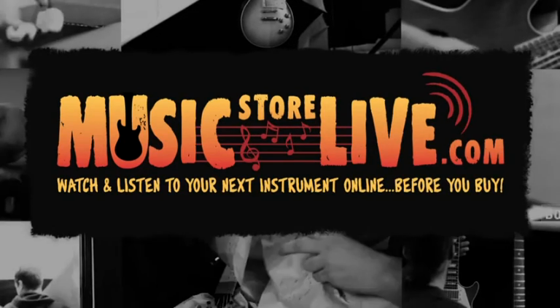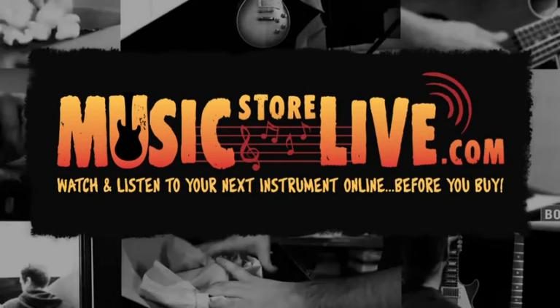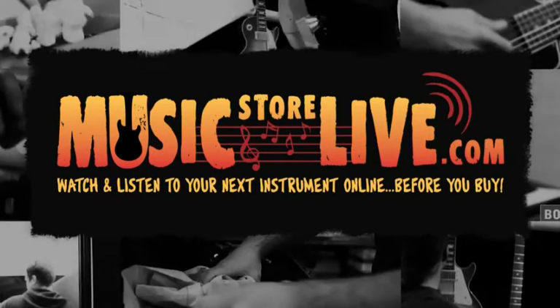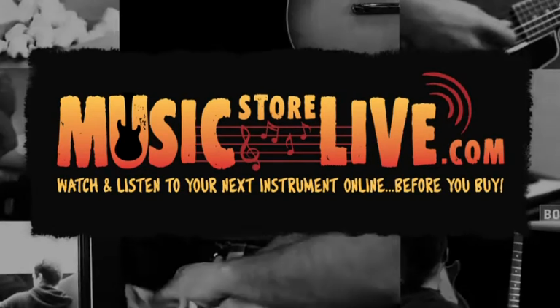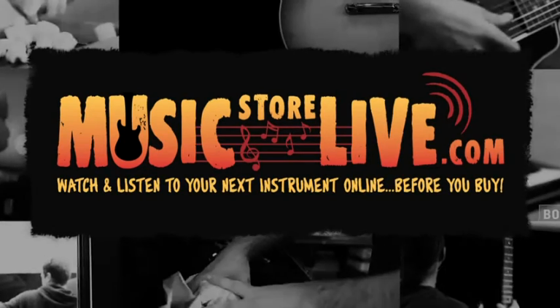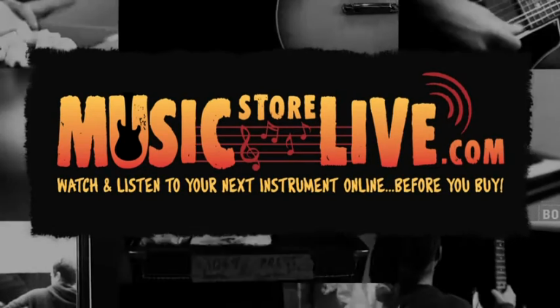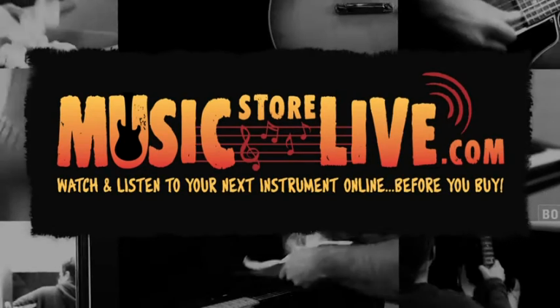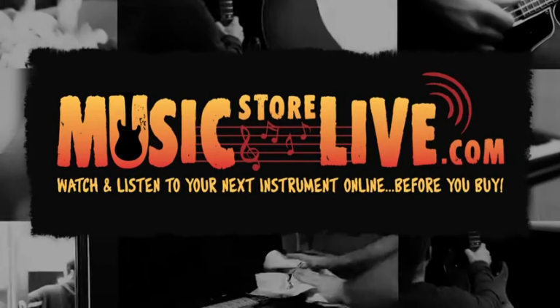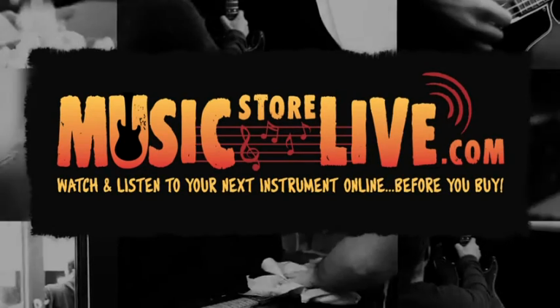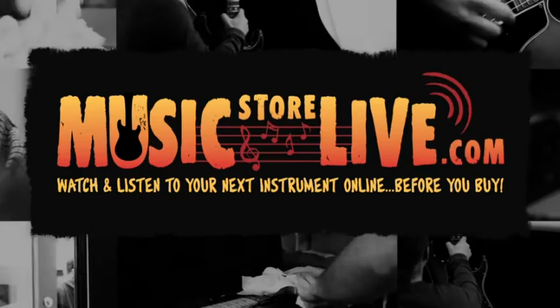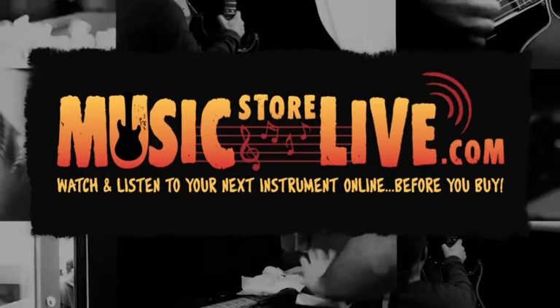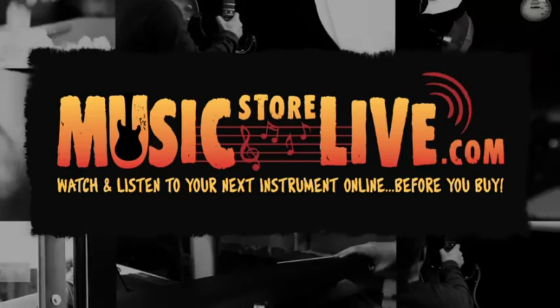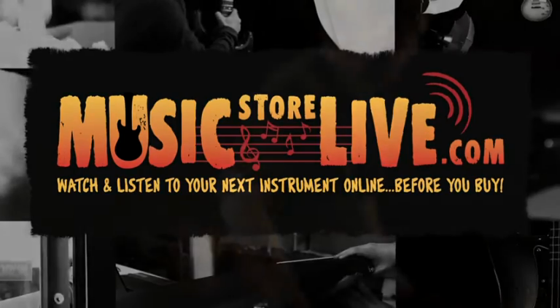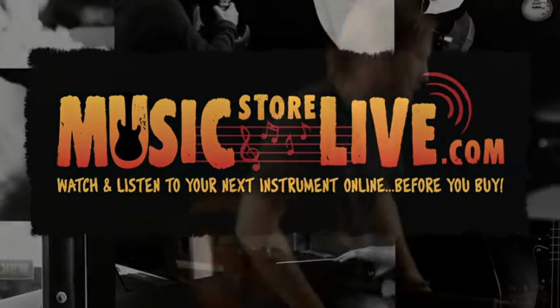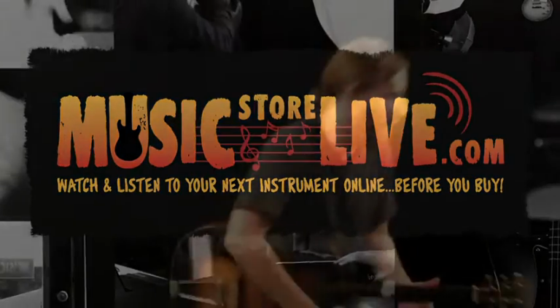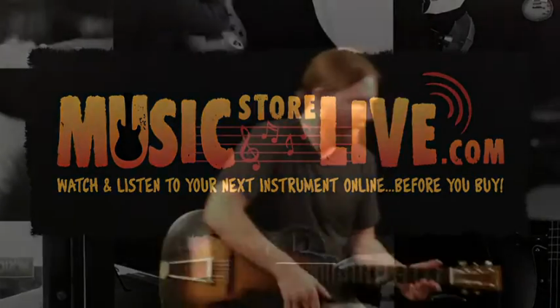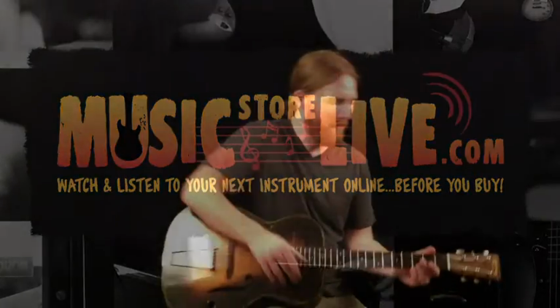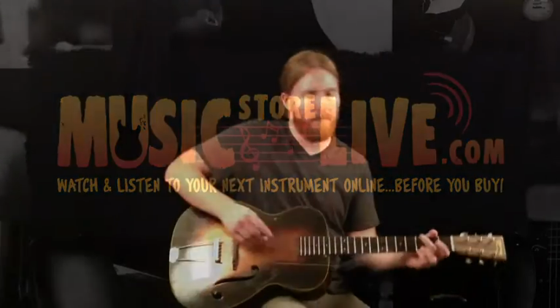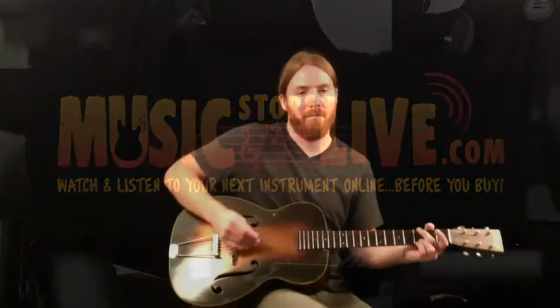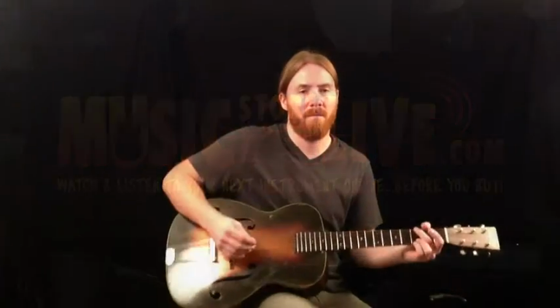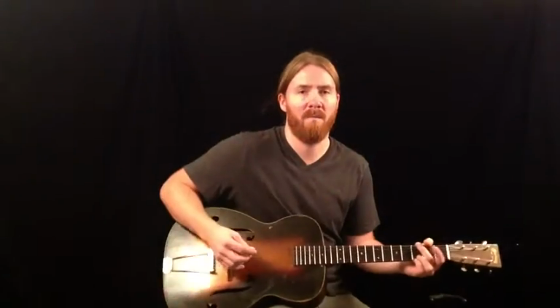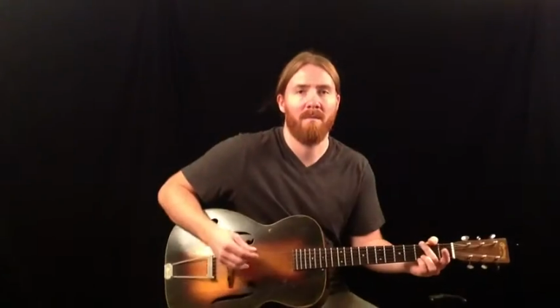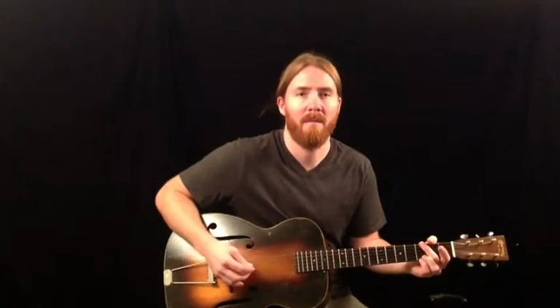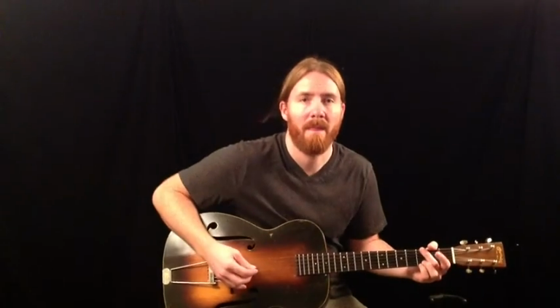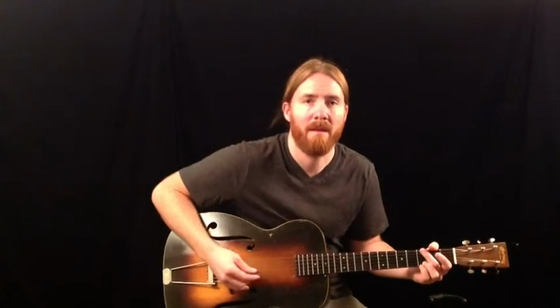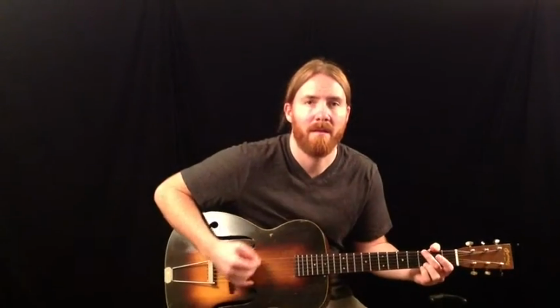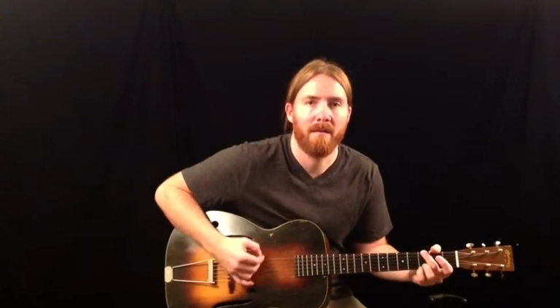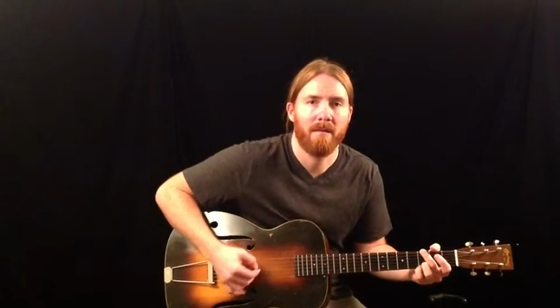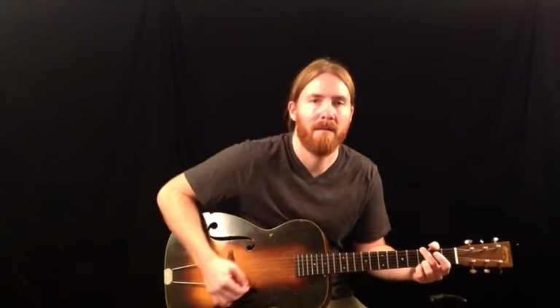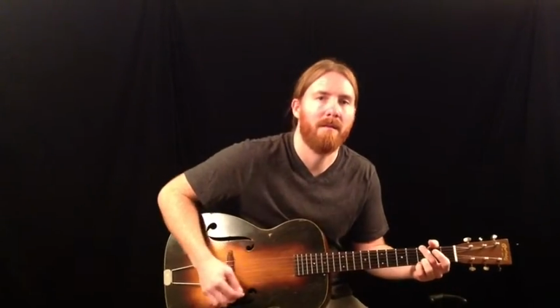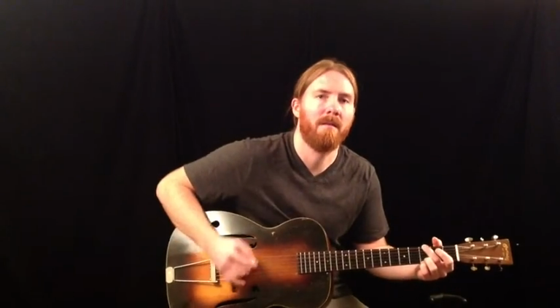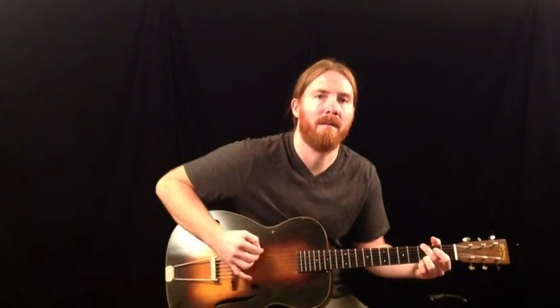Hey everybody, this is Bob from MusicStoreLive.com. Today we're taking a look at a 1935 Martin R18.